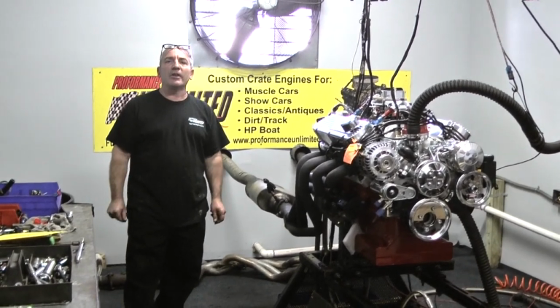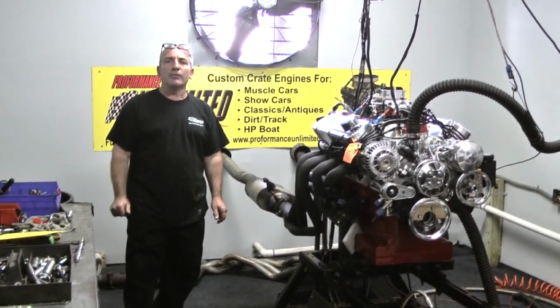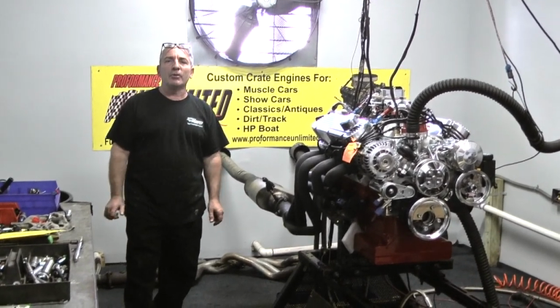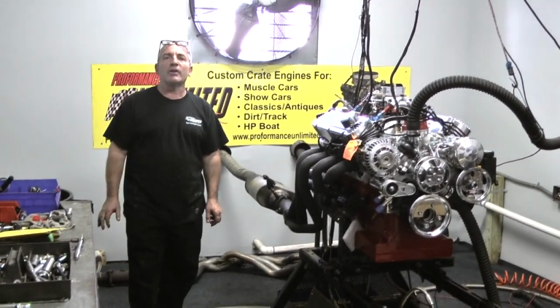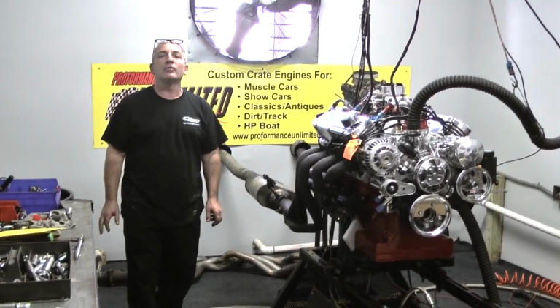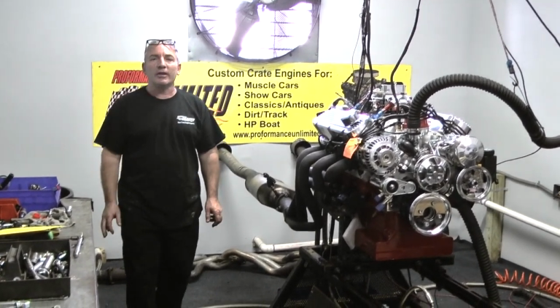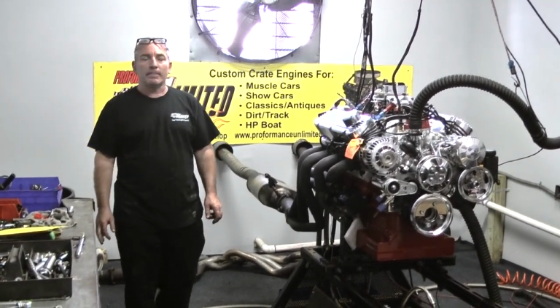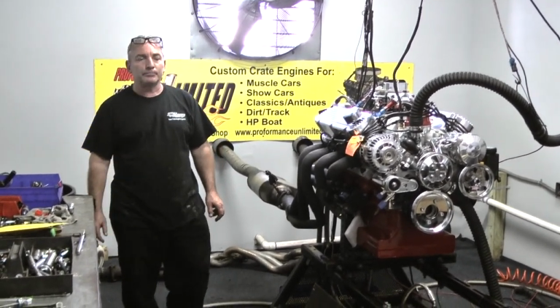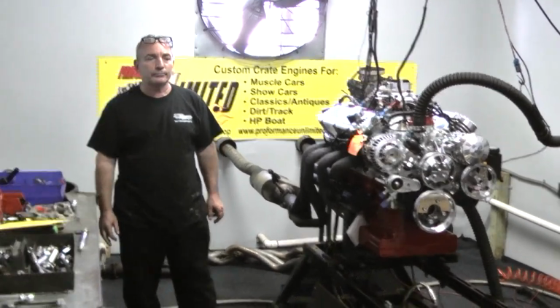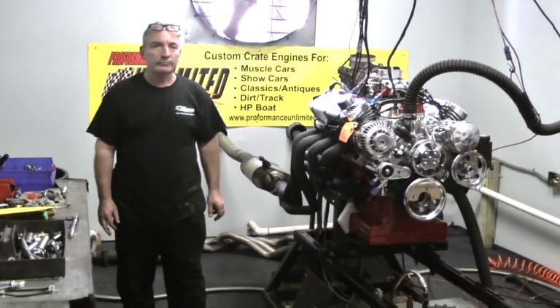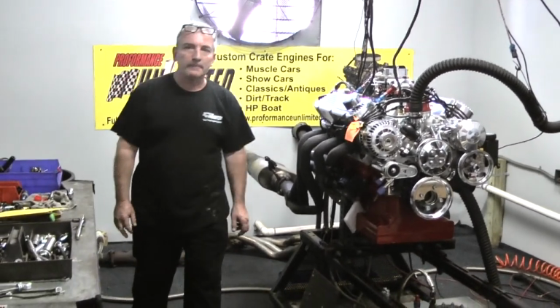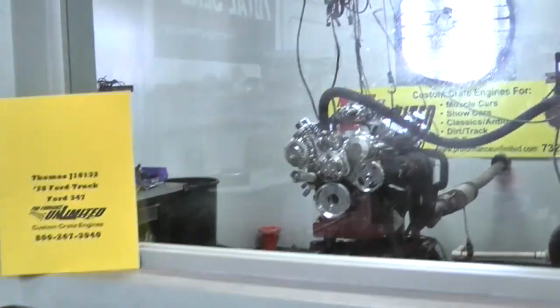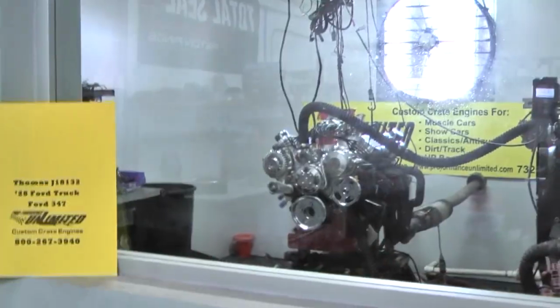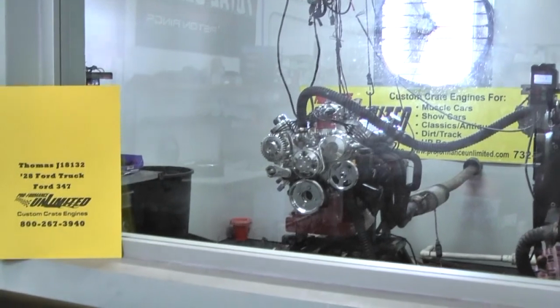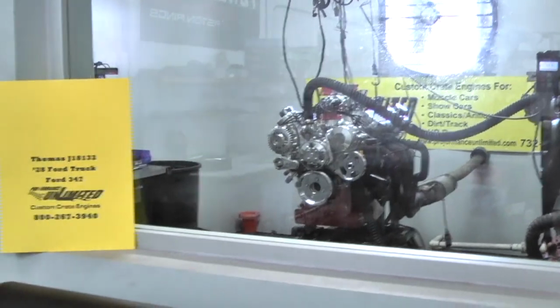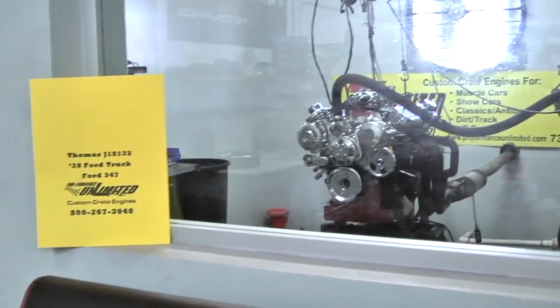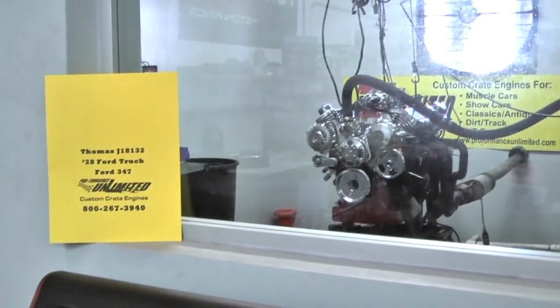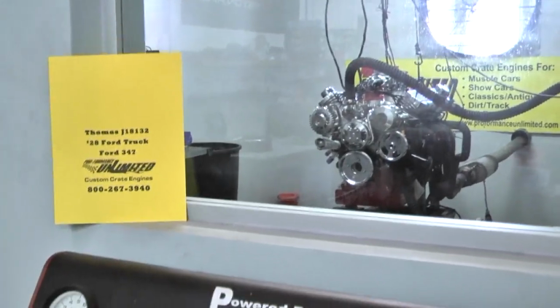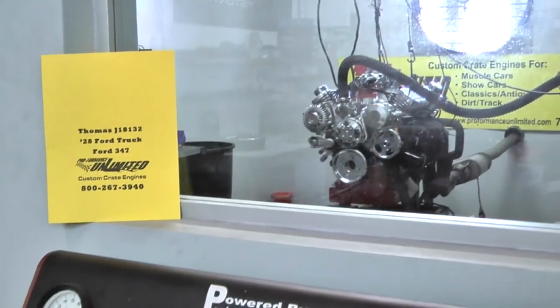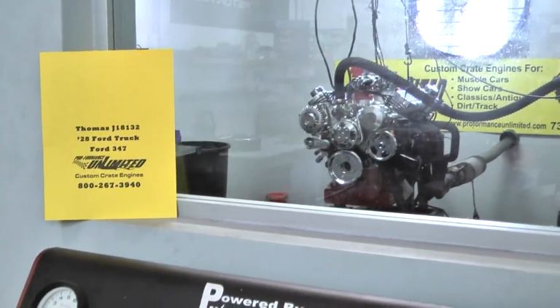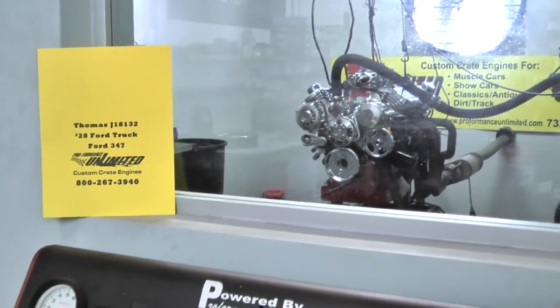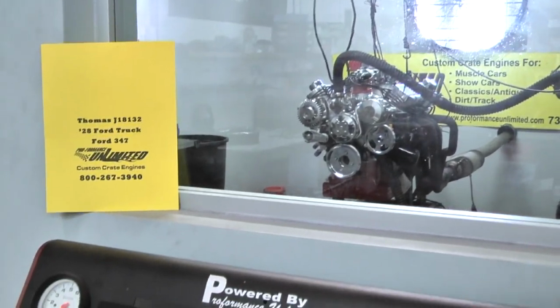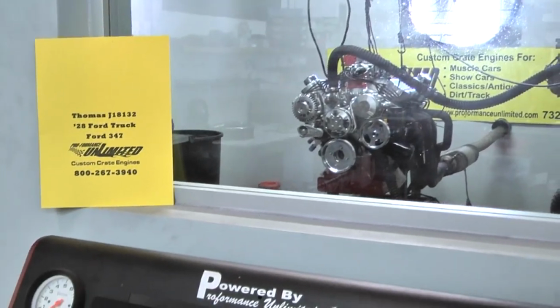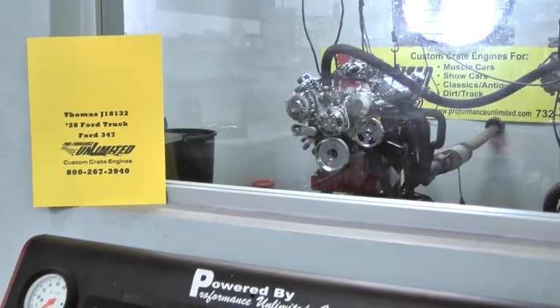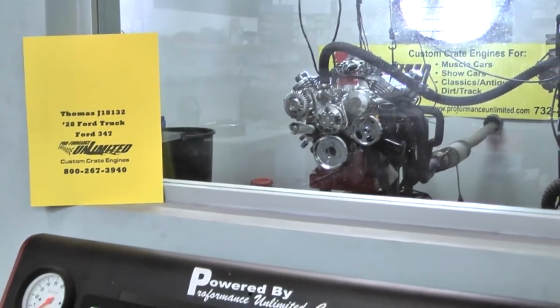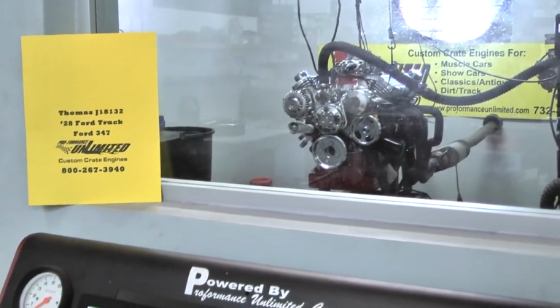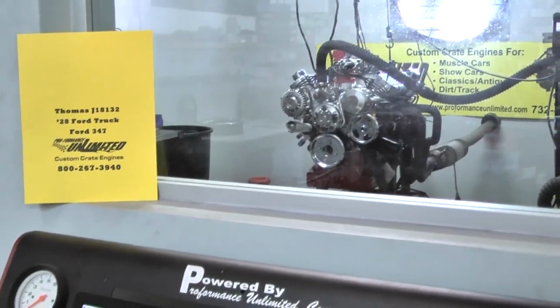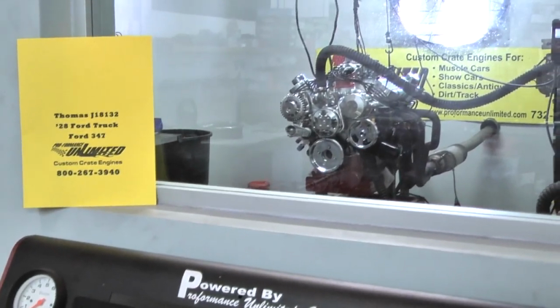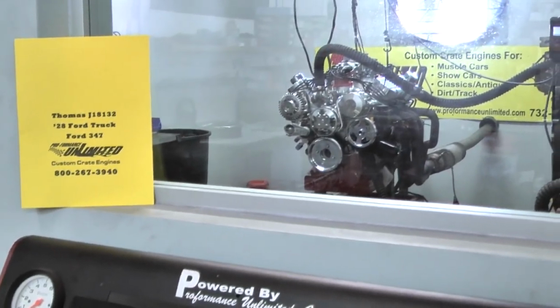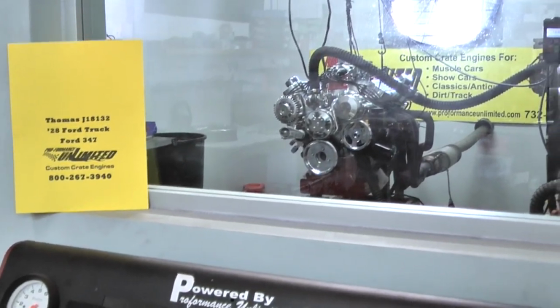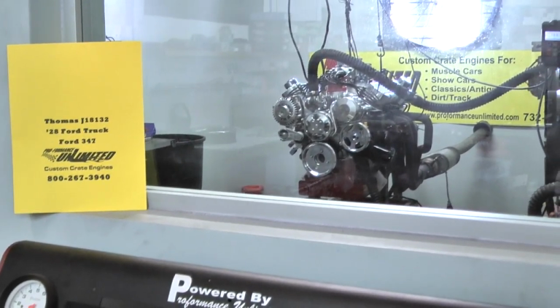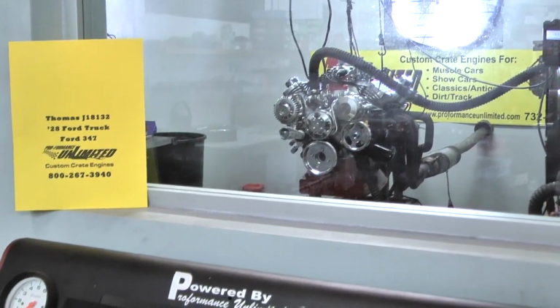Thank you very much, have a good day. Okay Tom, we got your 1928 Ford truck.